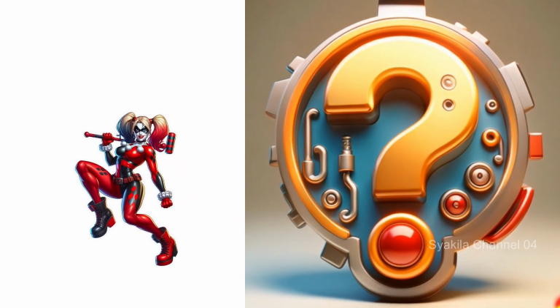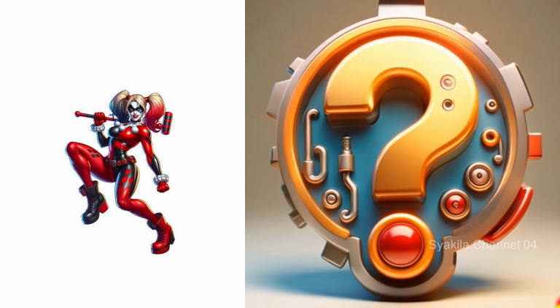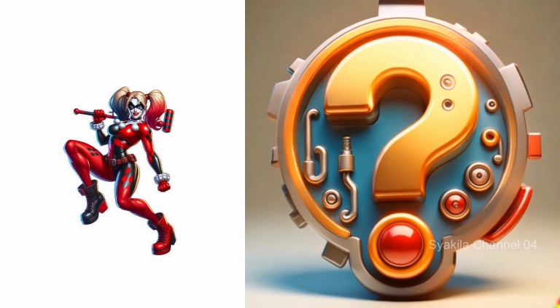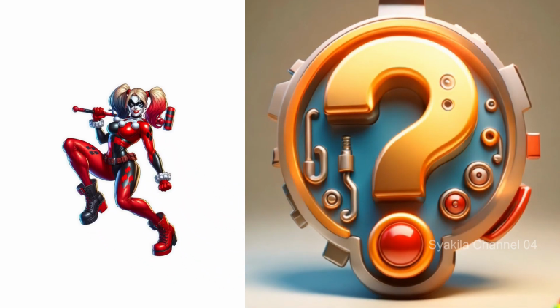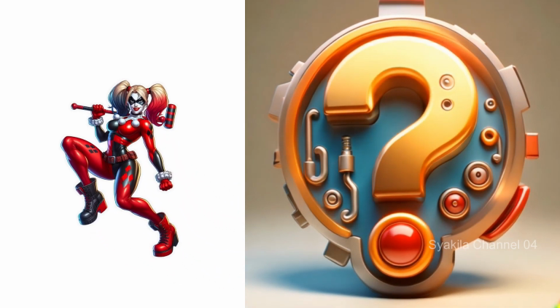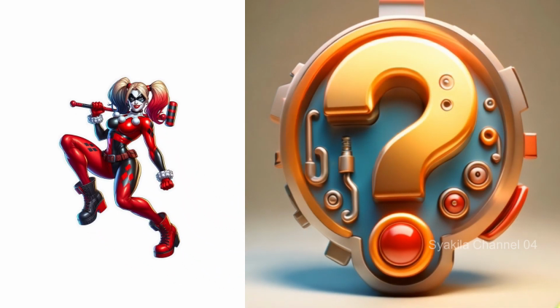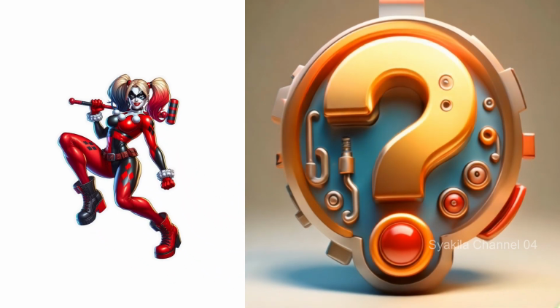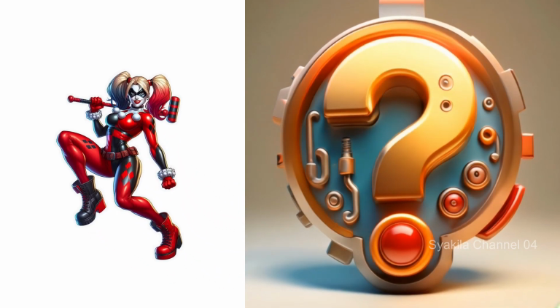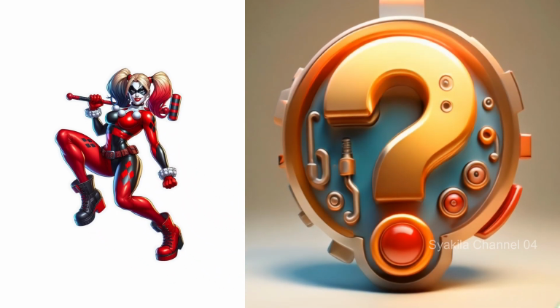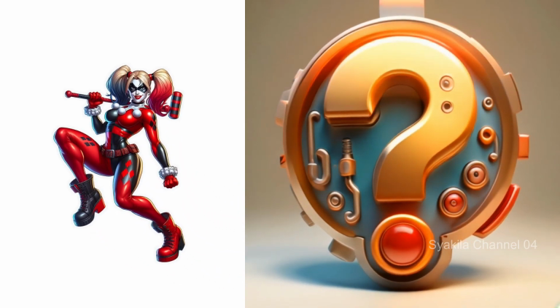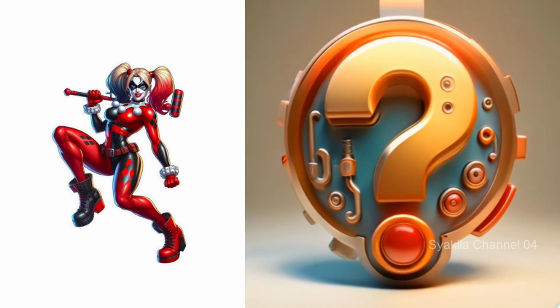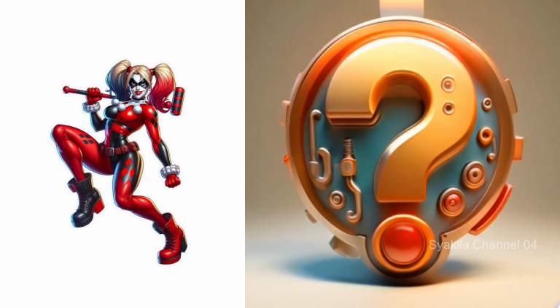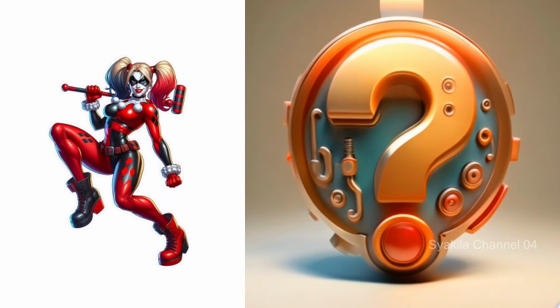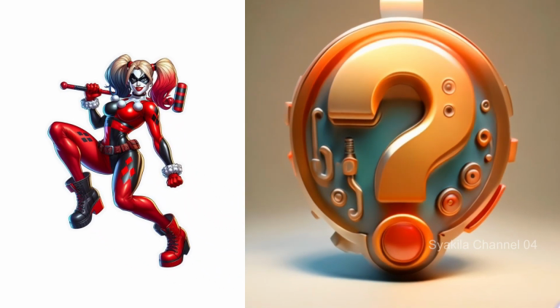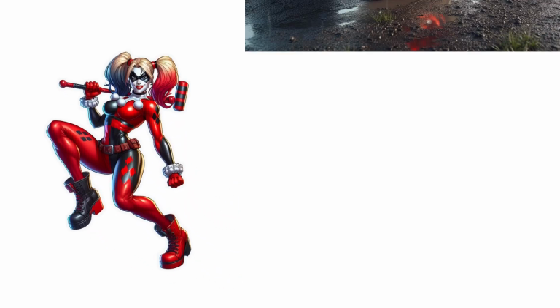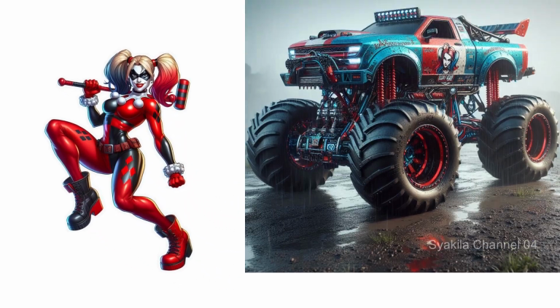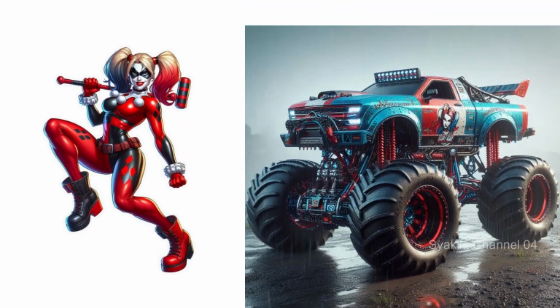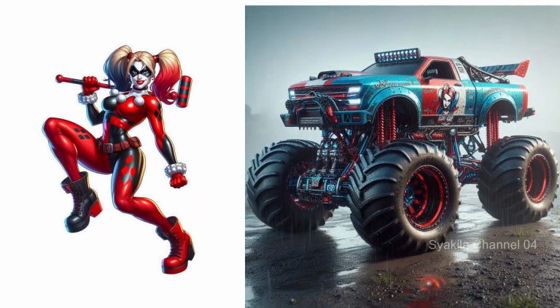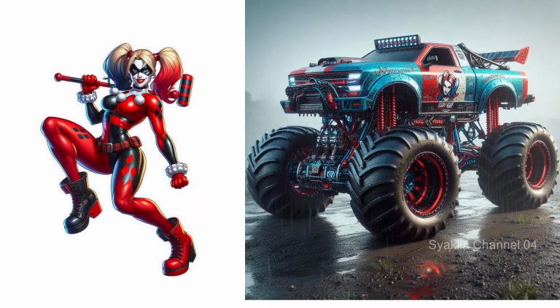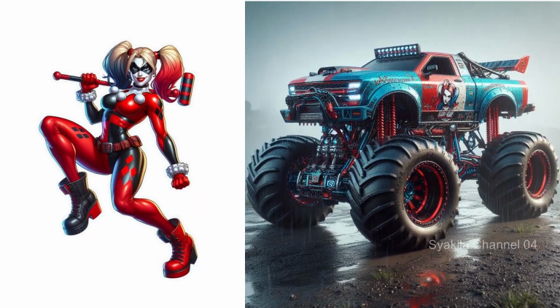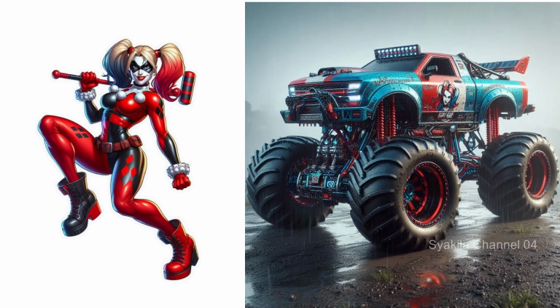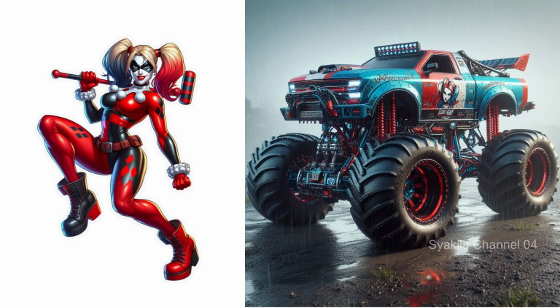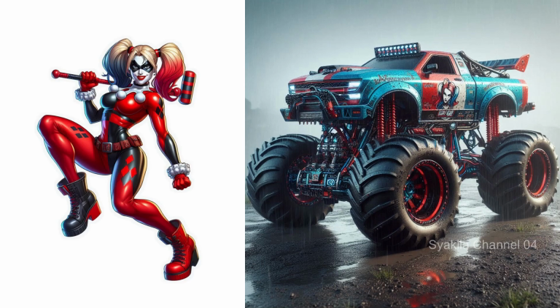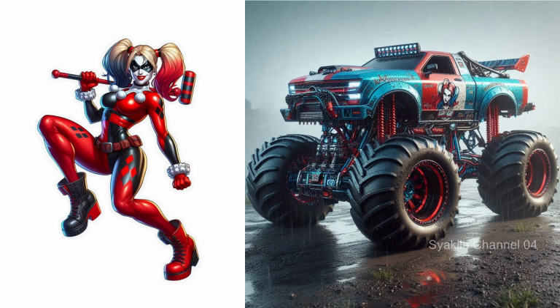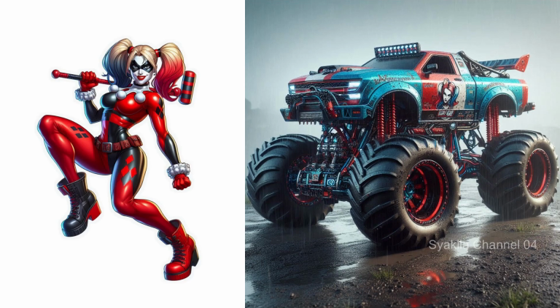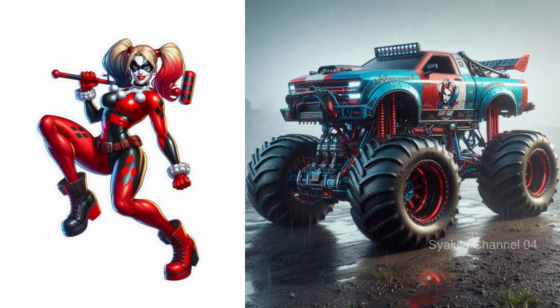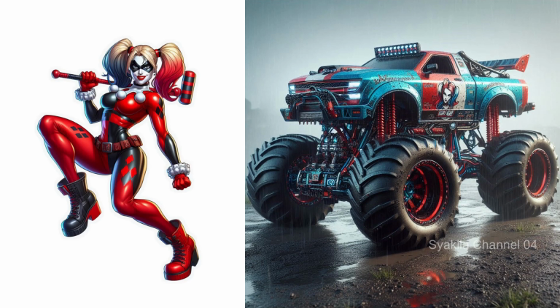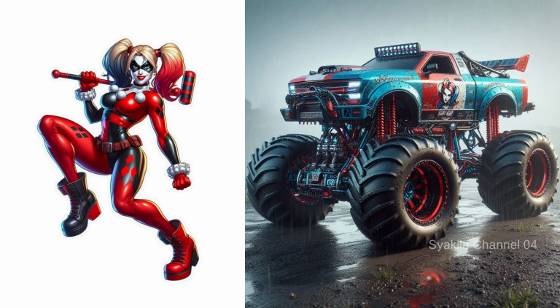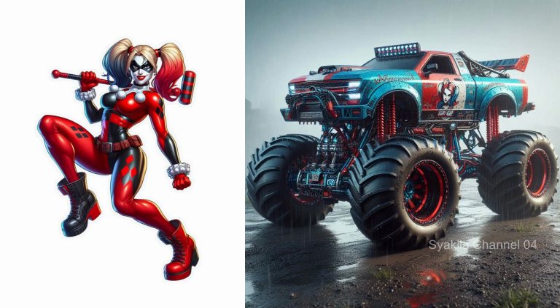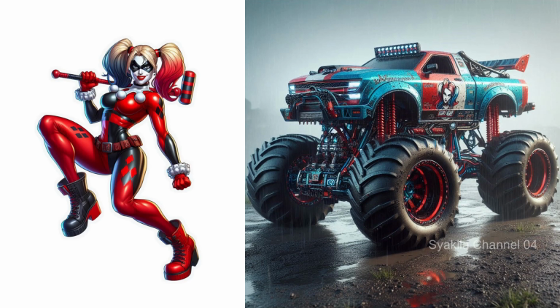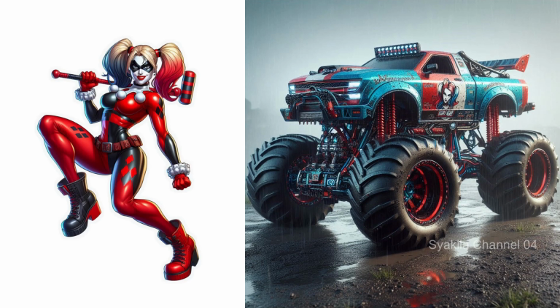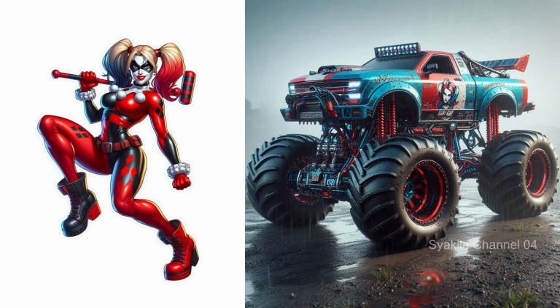Harley Quinn. Beautiful, isn't it? What do you think?